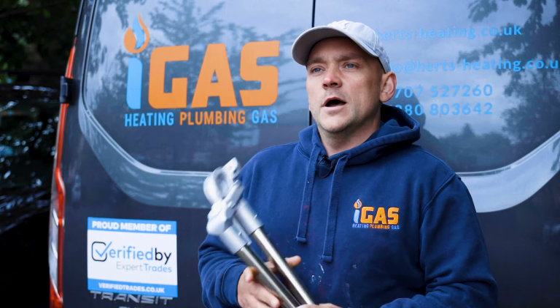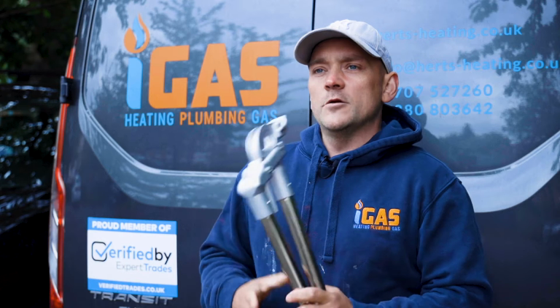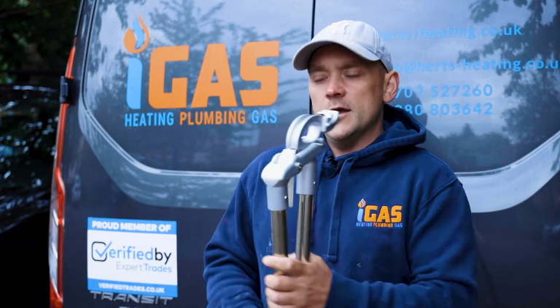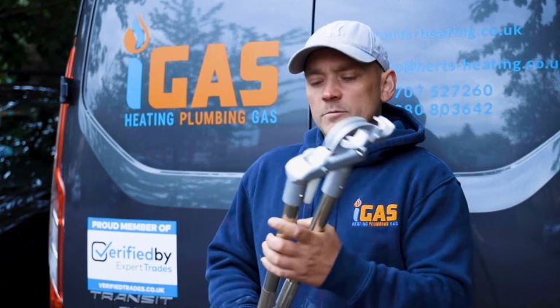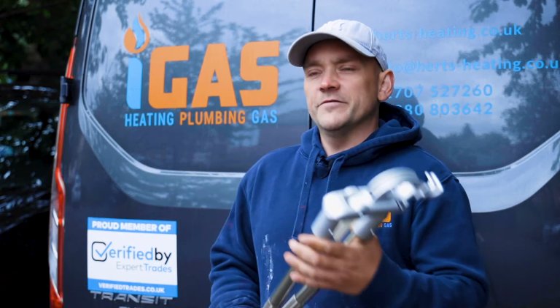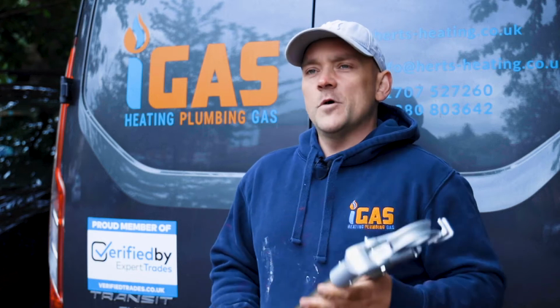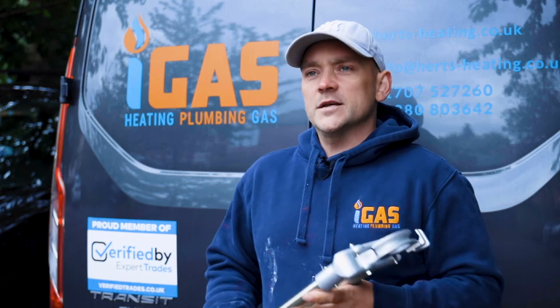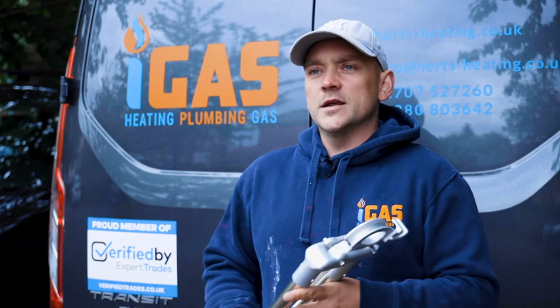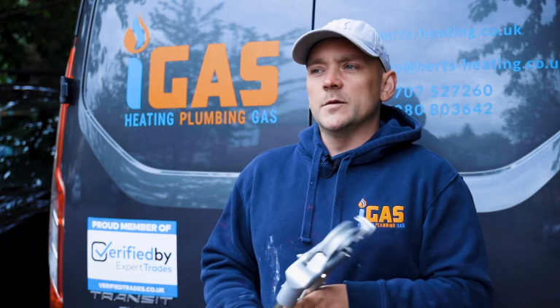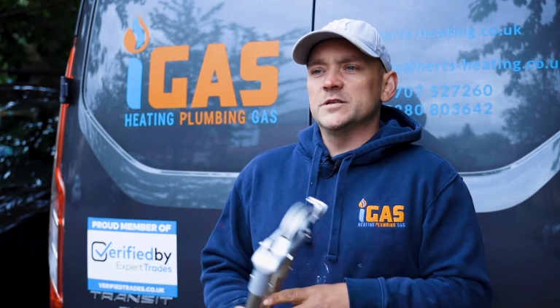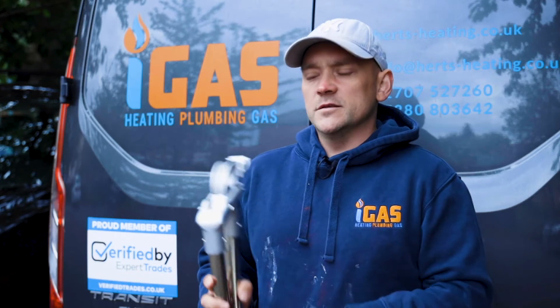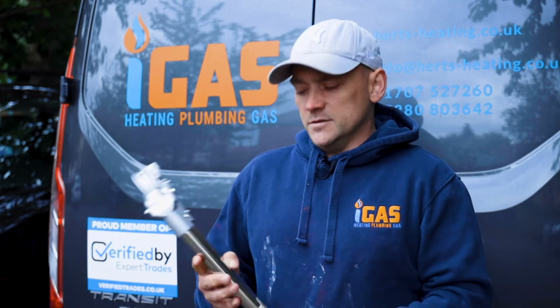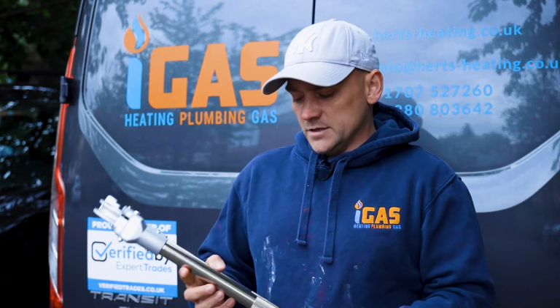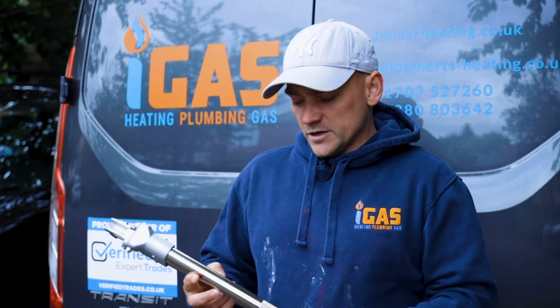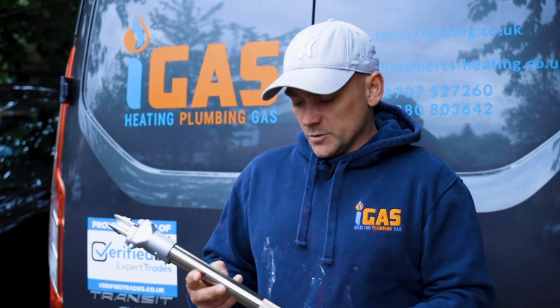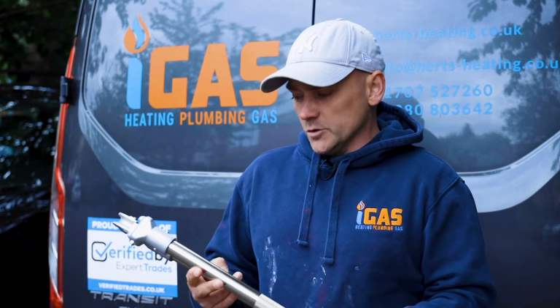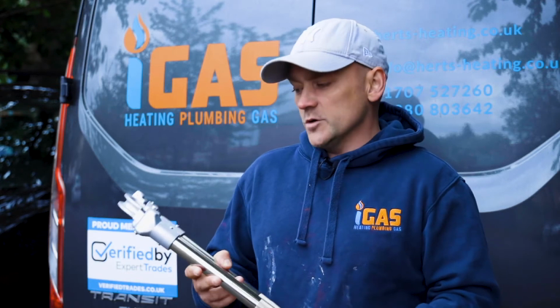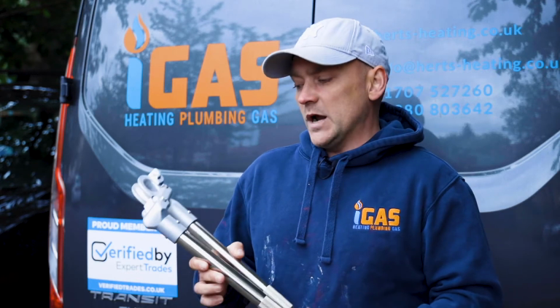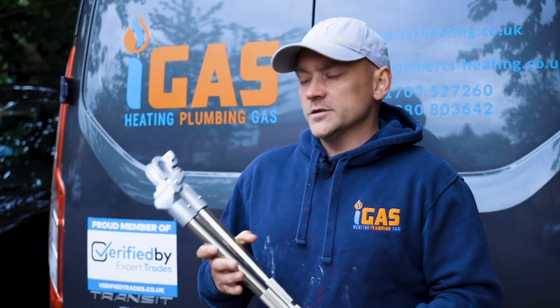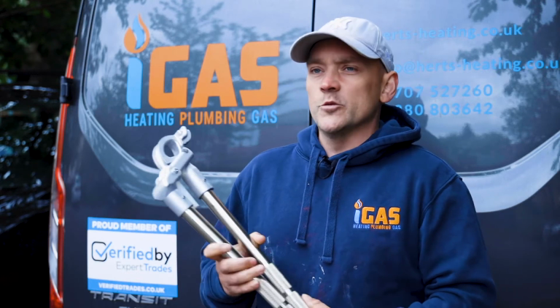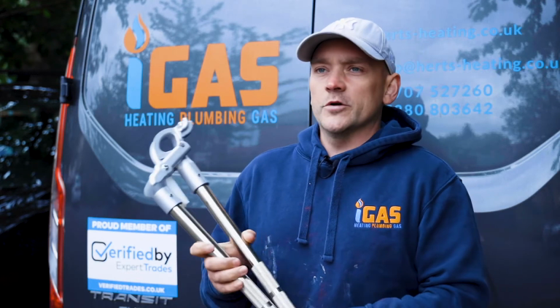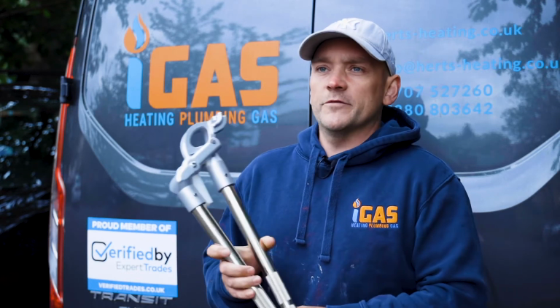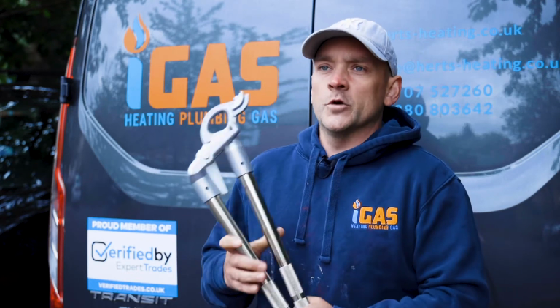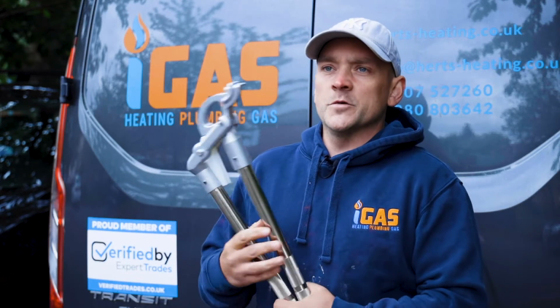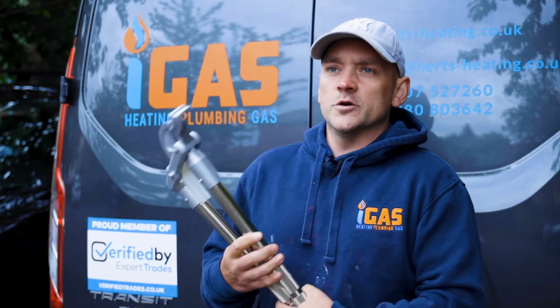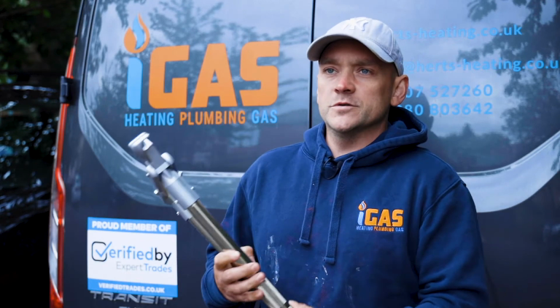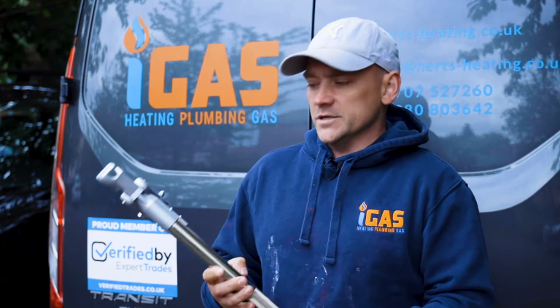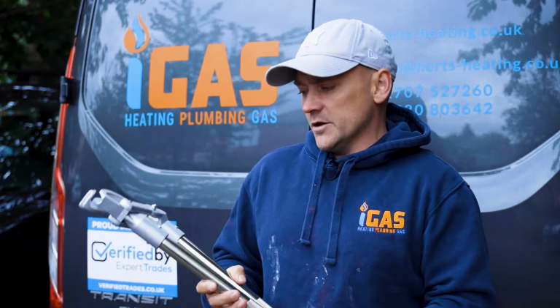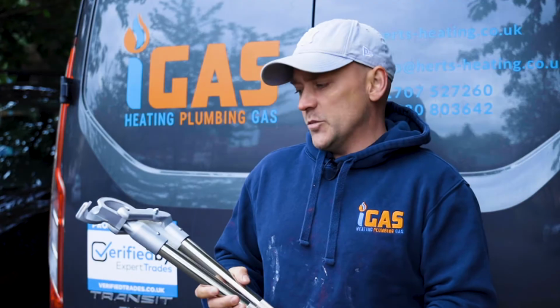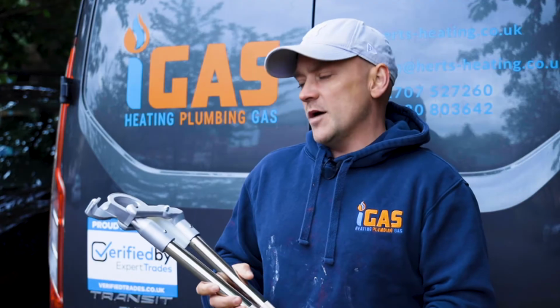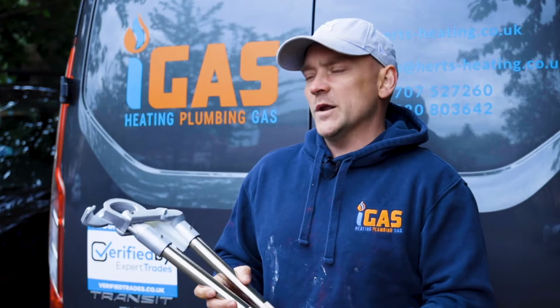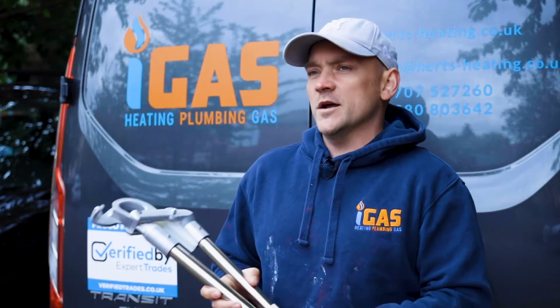Hello there, I'm Lee from iGas Heating Limited. Today I just want to talk to you about this new product from Monument Tools. It's their new pipe bender.